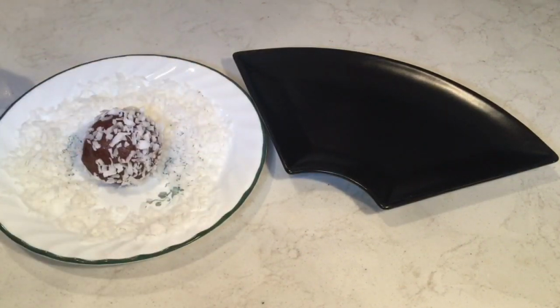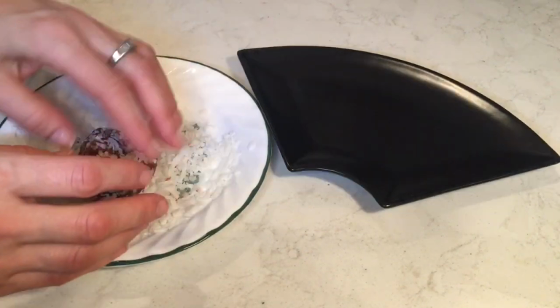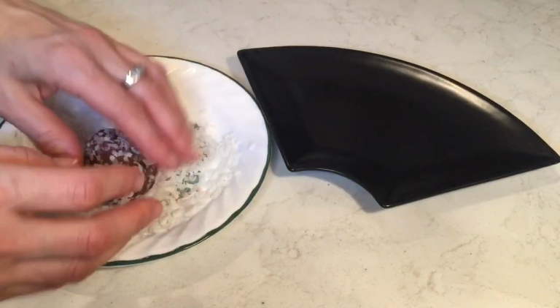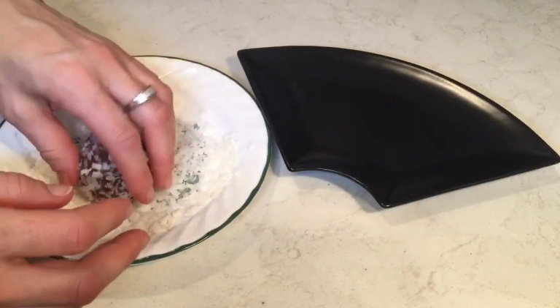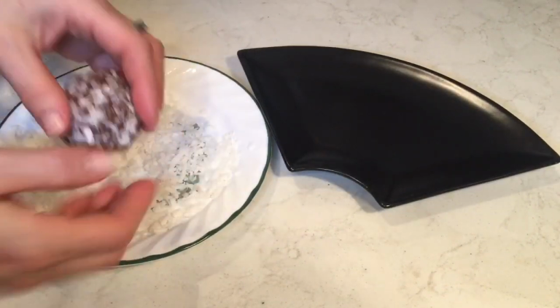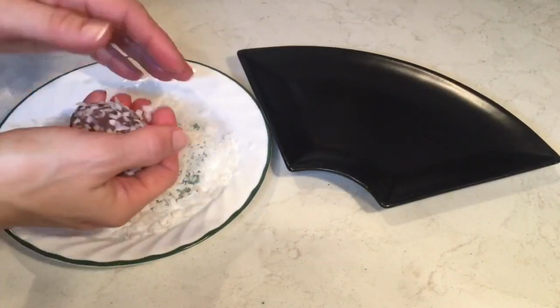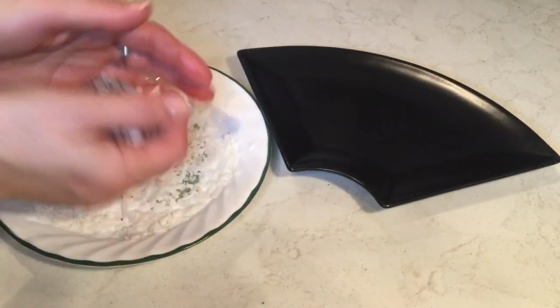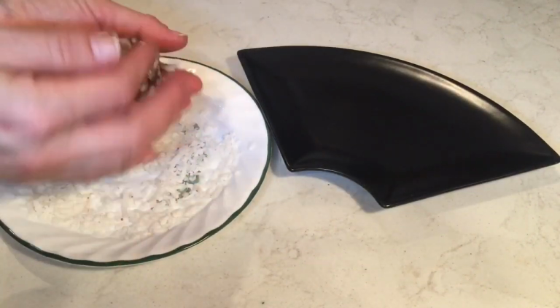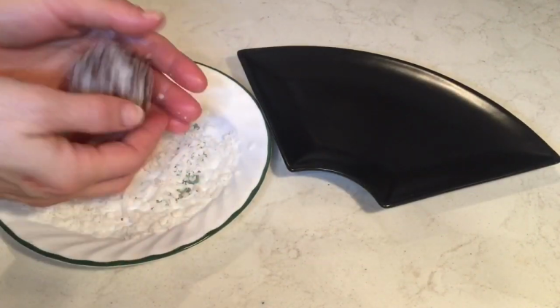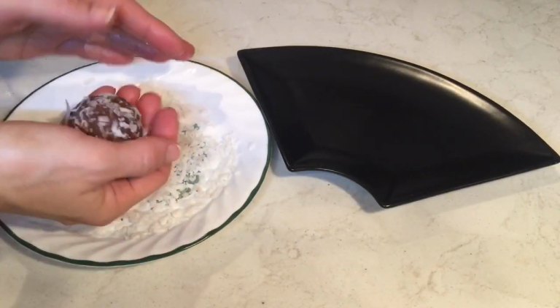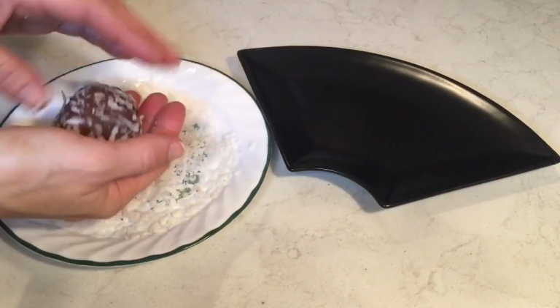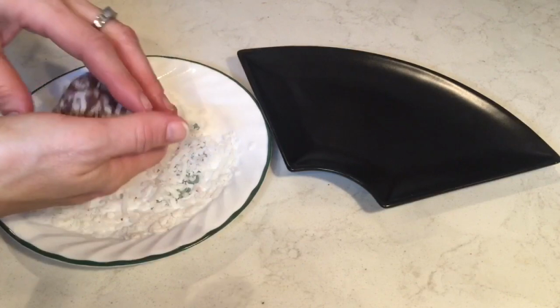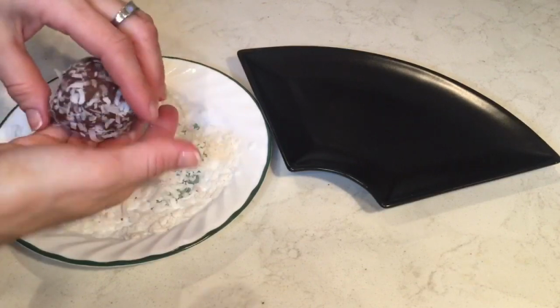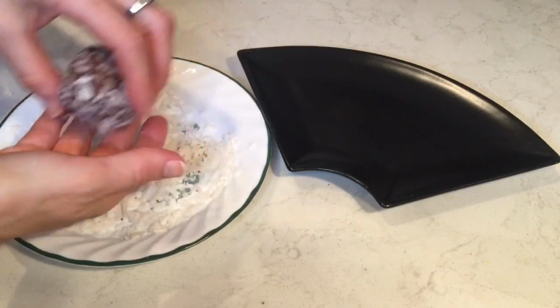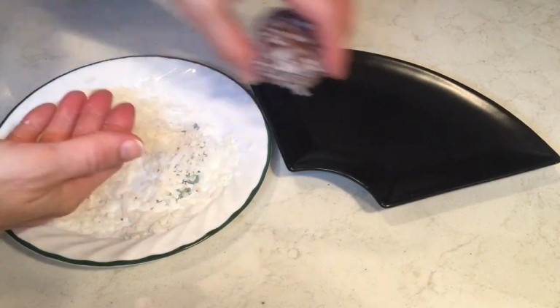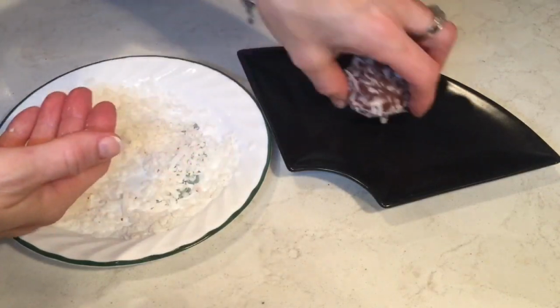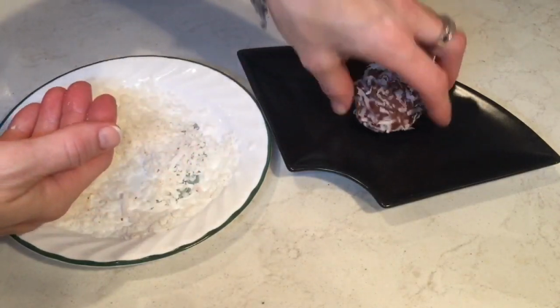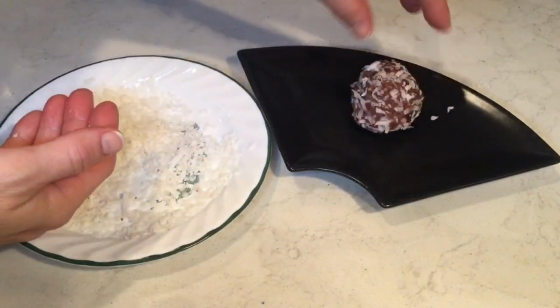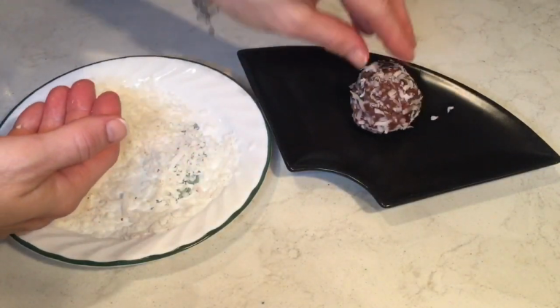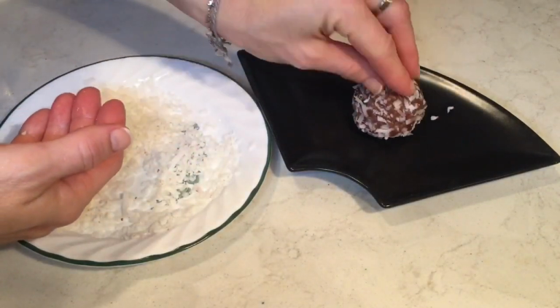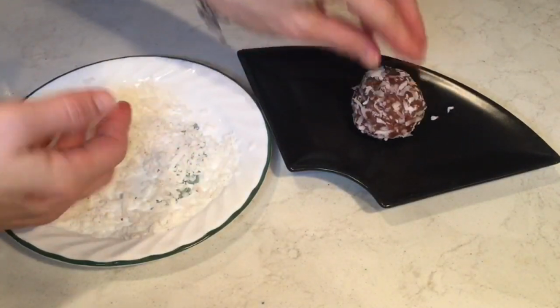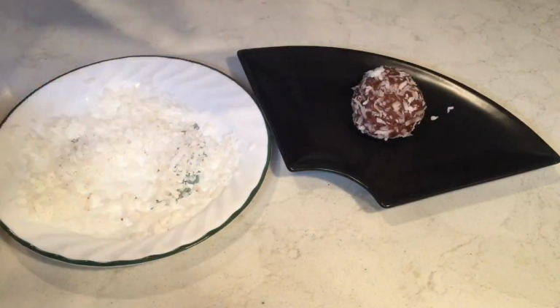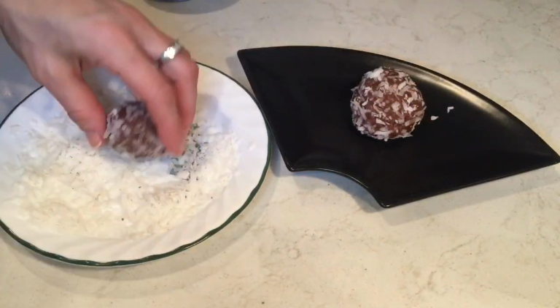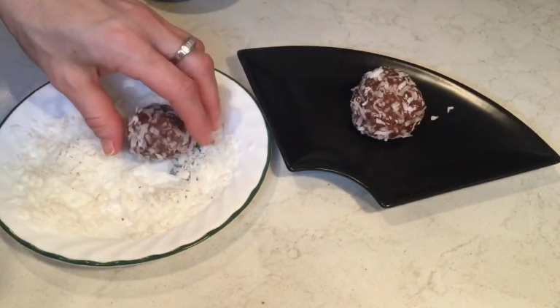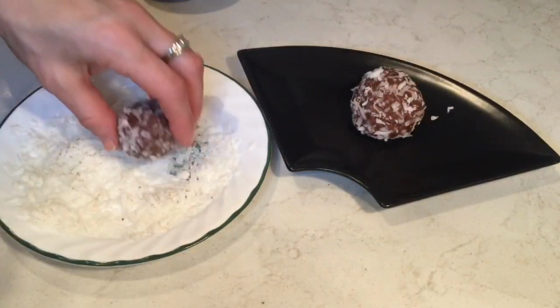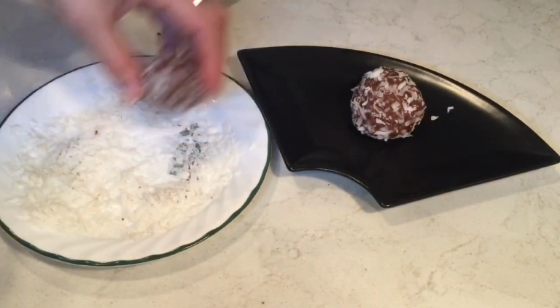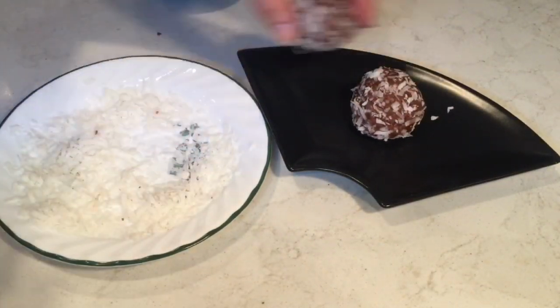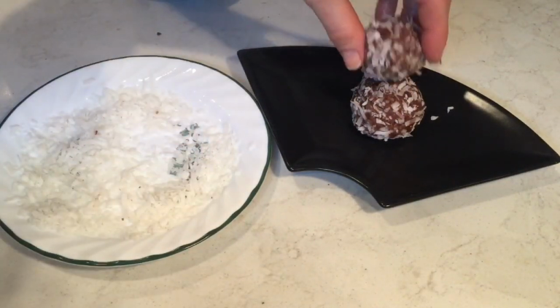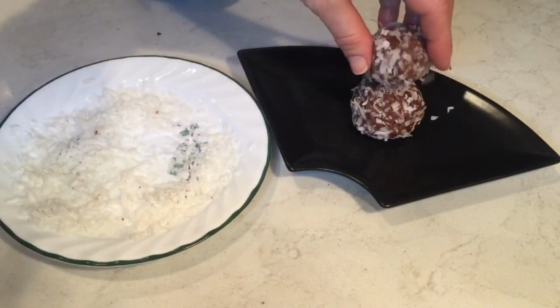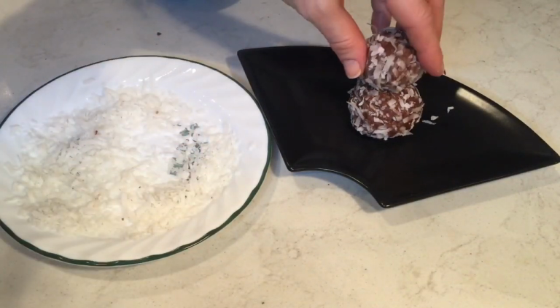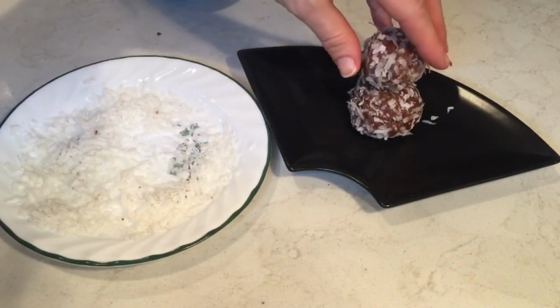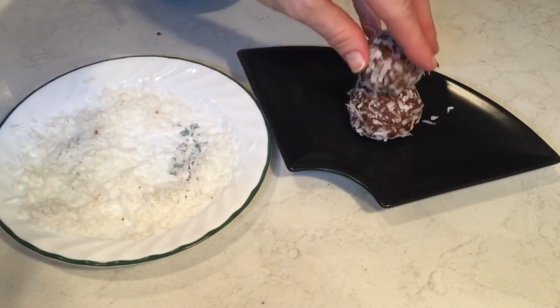And to make it more fun, I've decided to make a mini snowman!